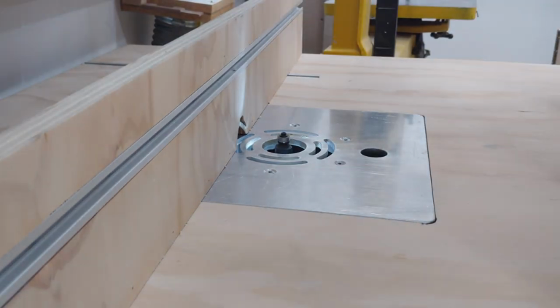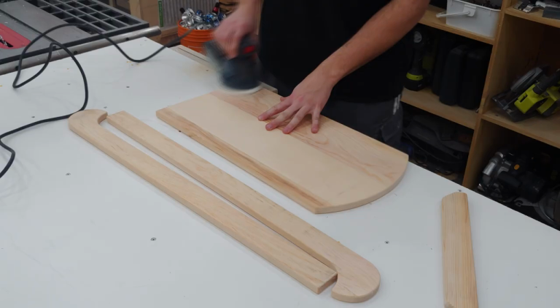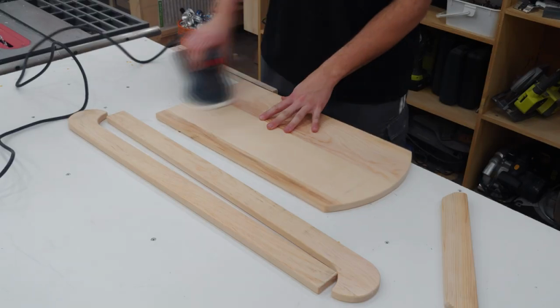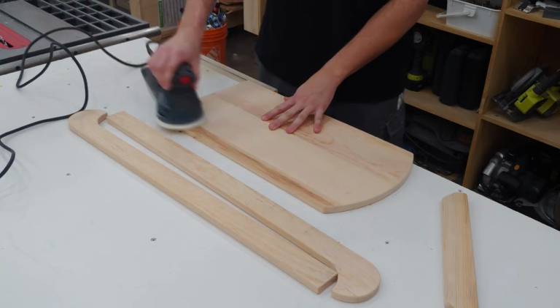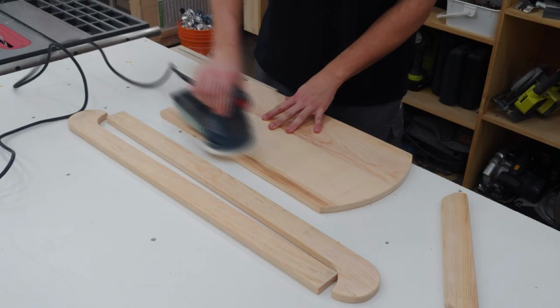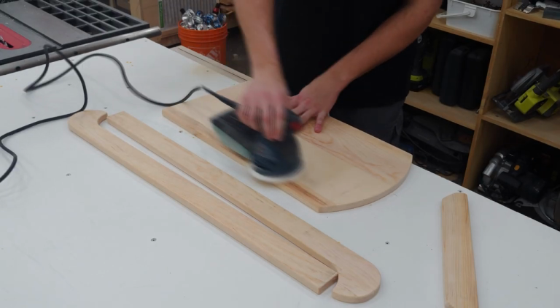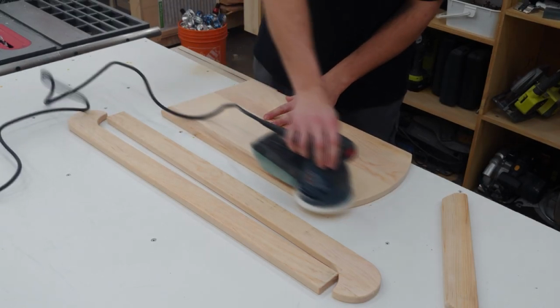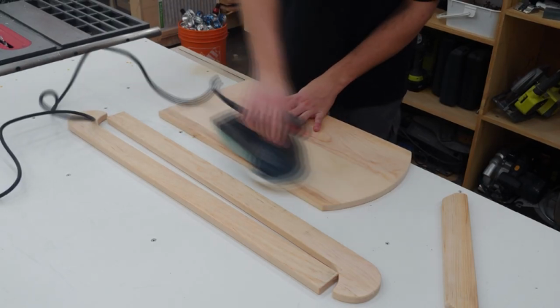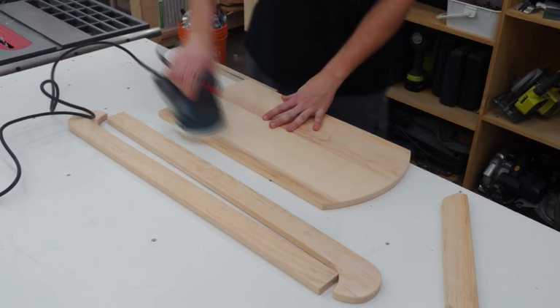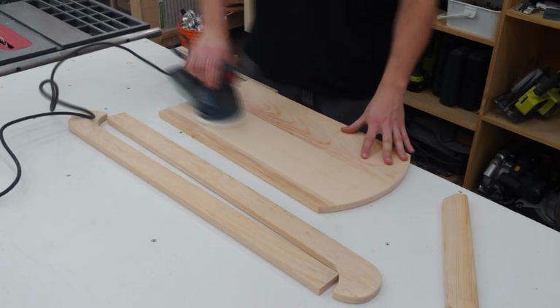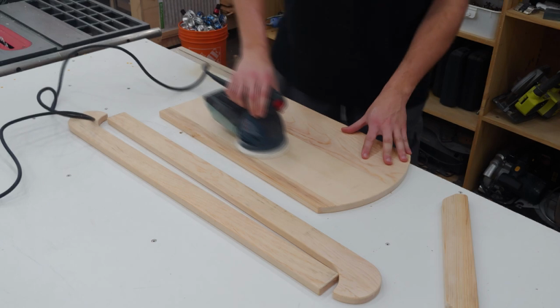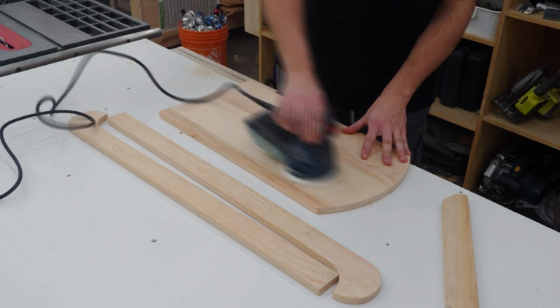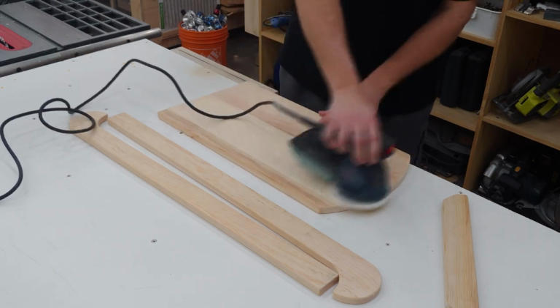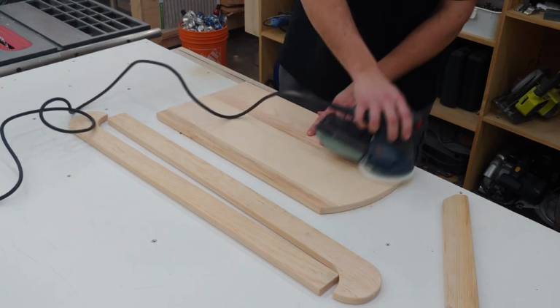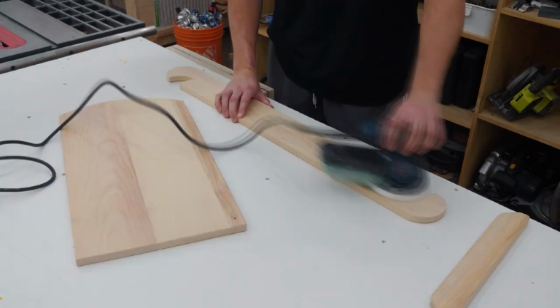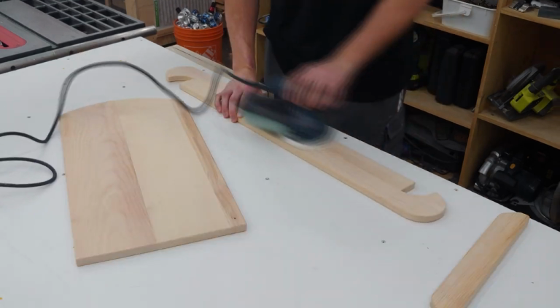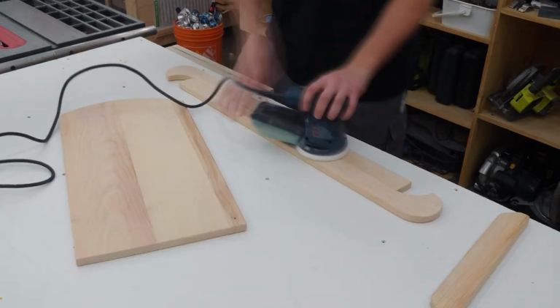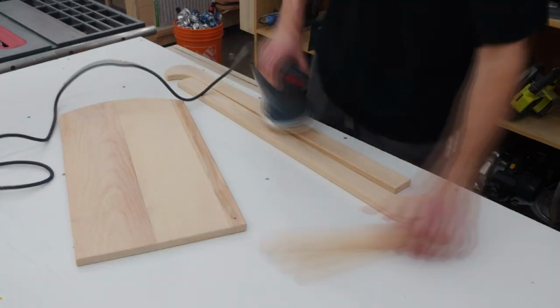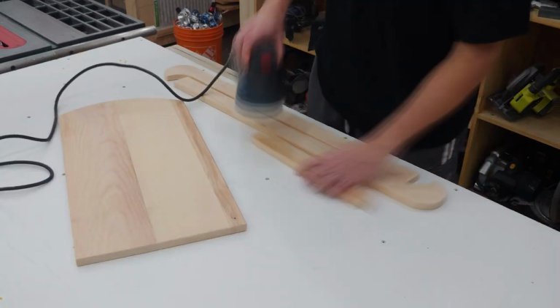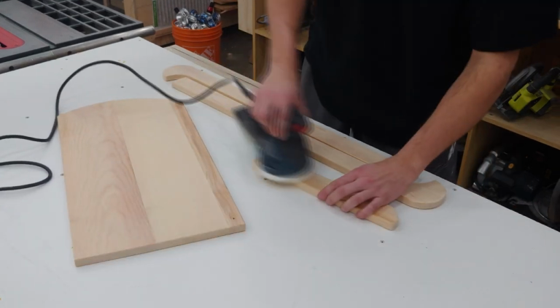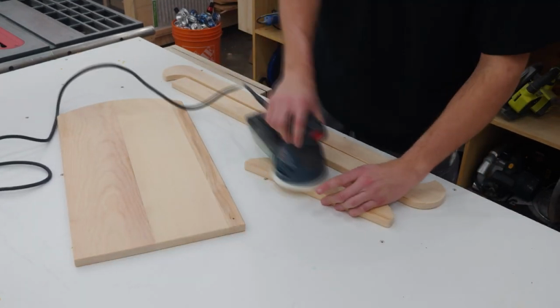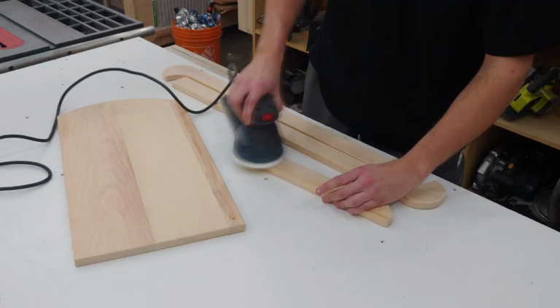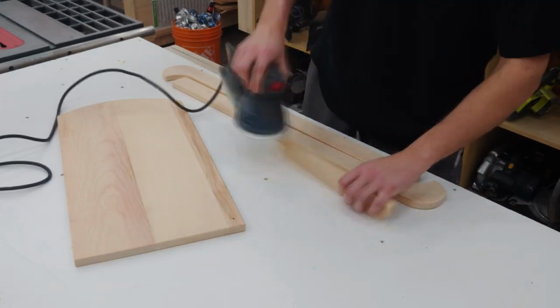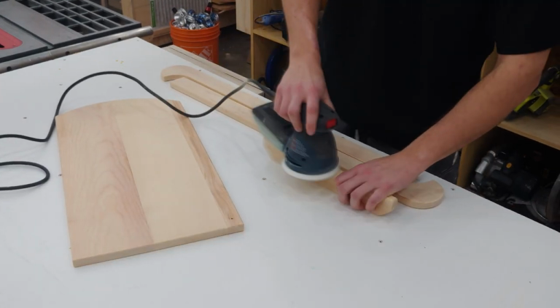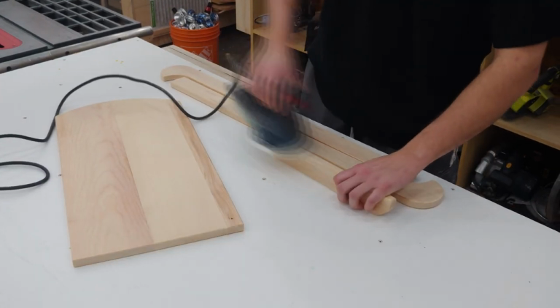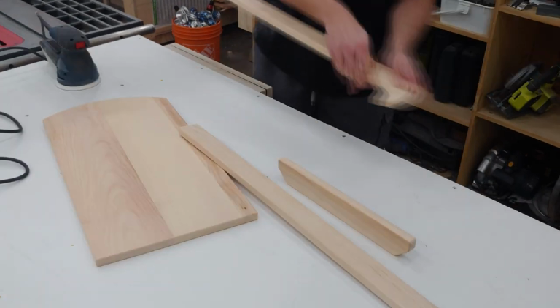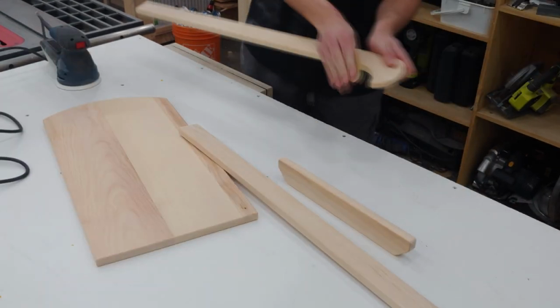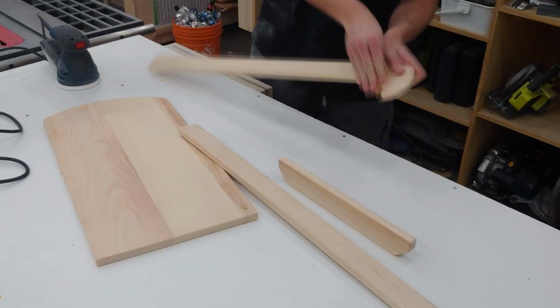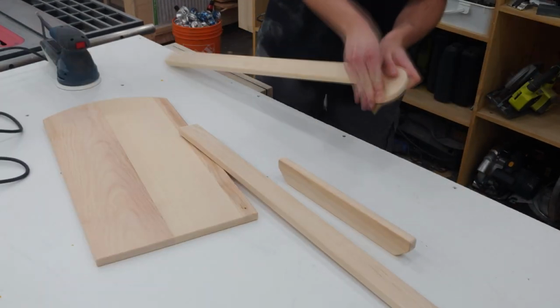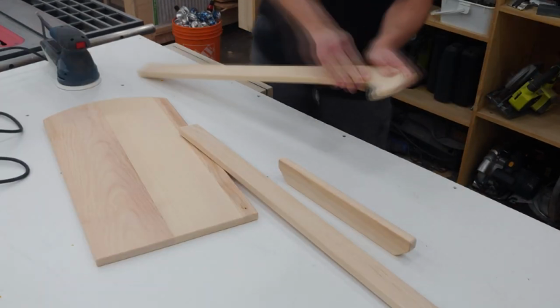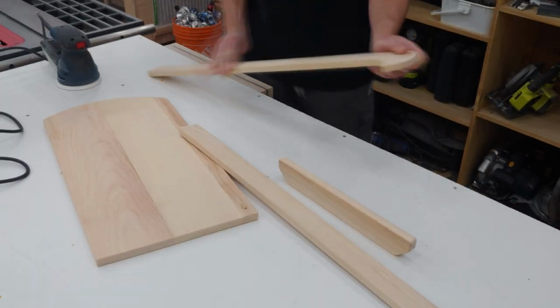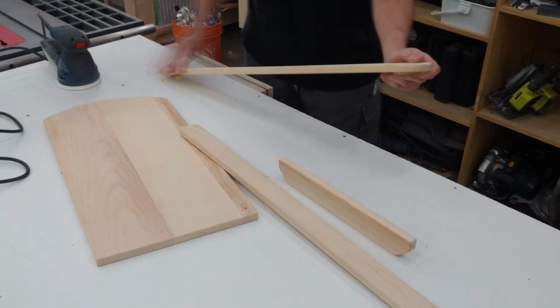I can then use my random orbit sander to sand all the surfaces smooth and do some light hand sanding over all the corners.